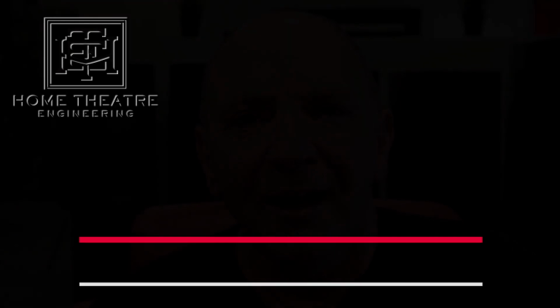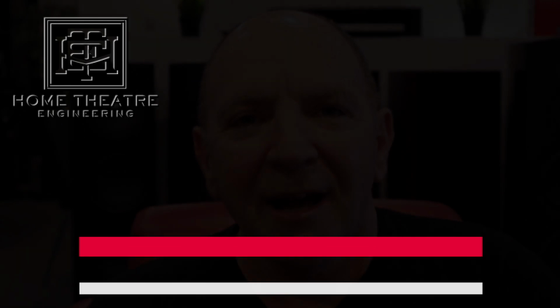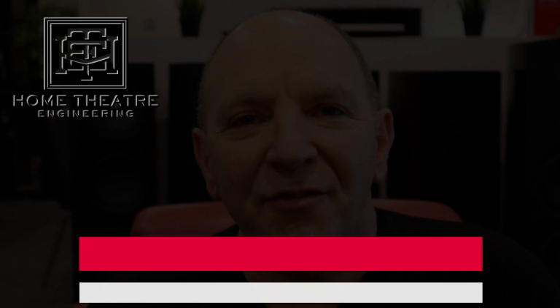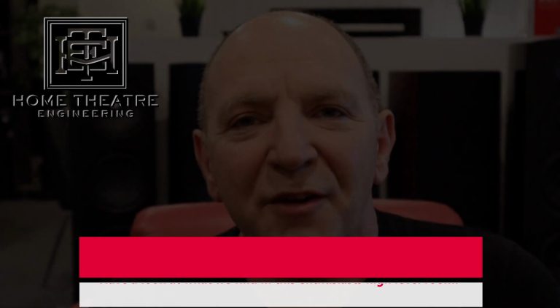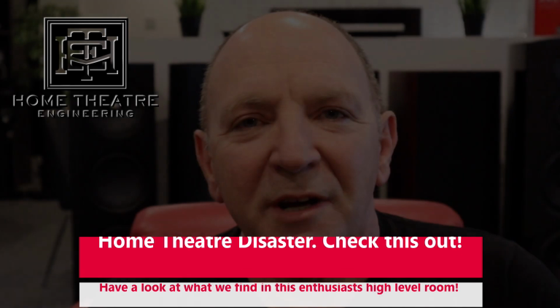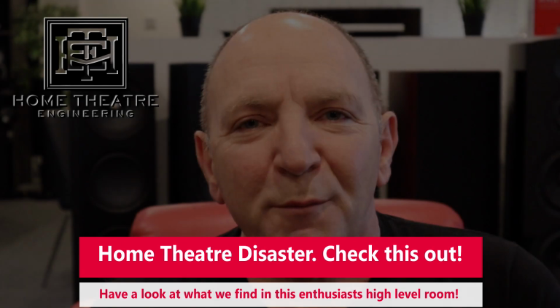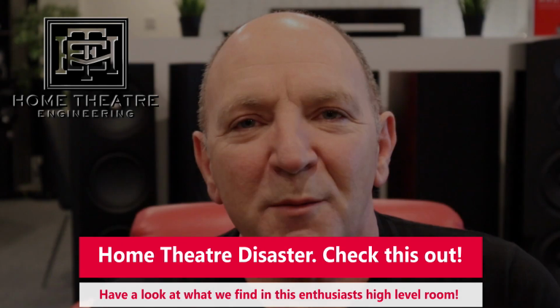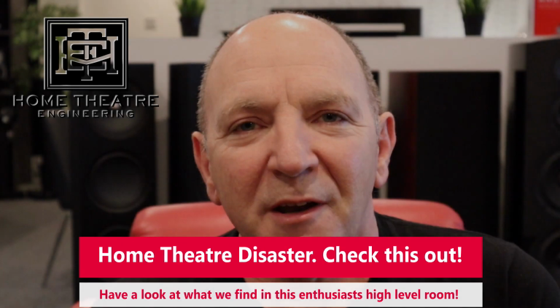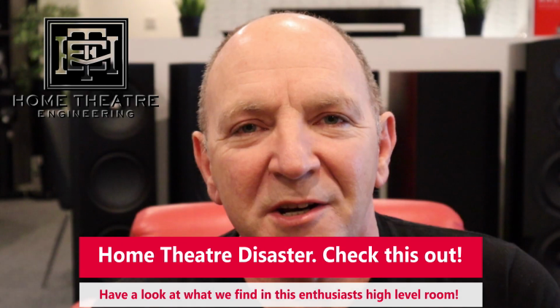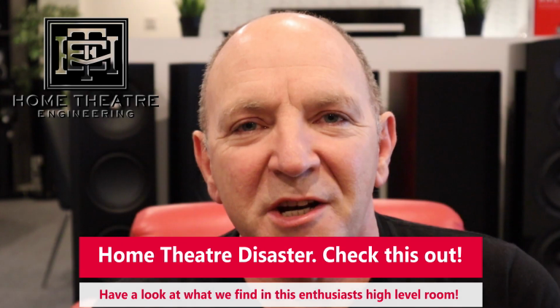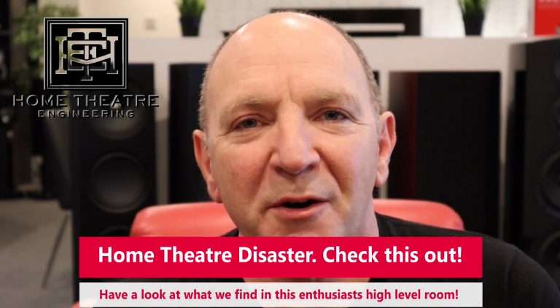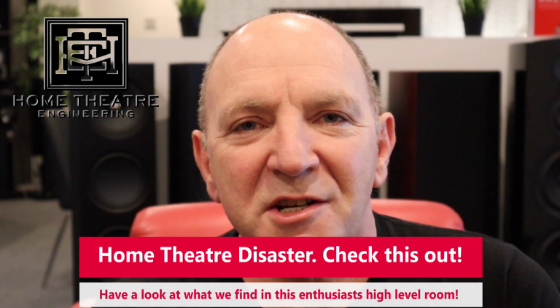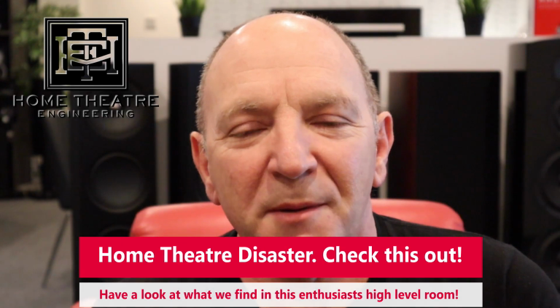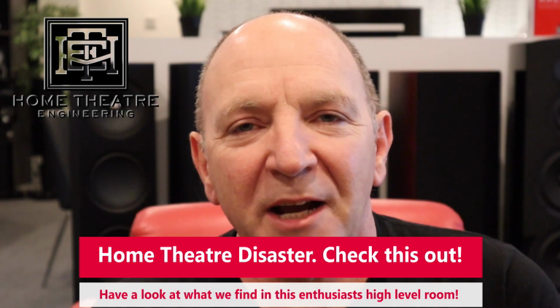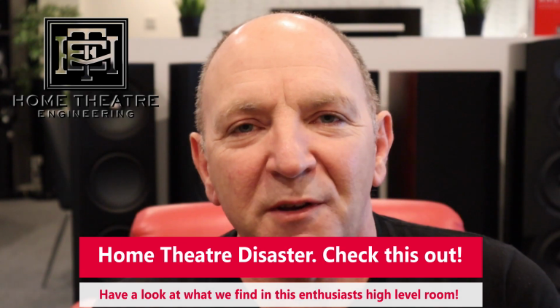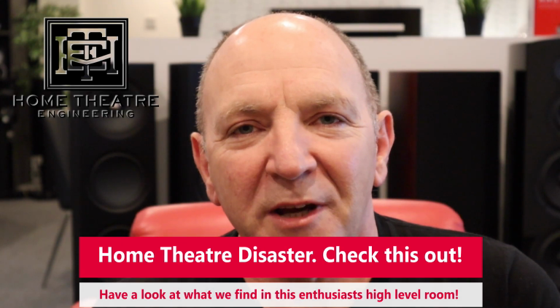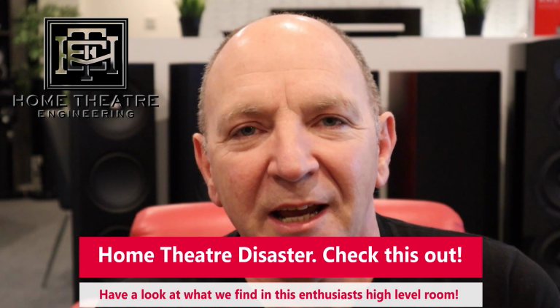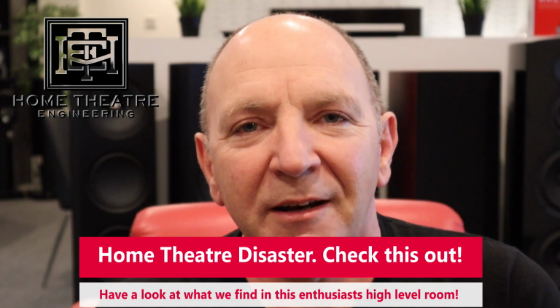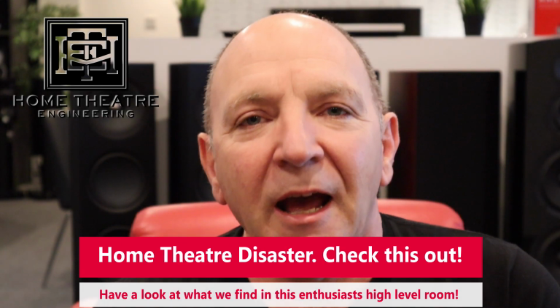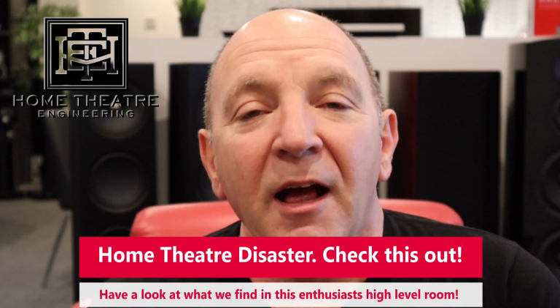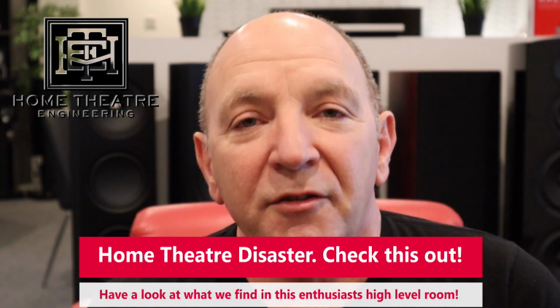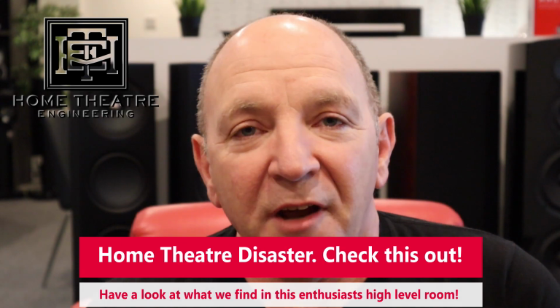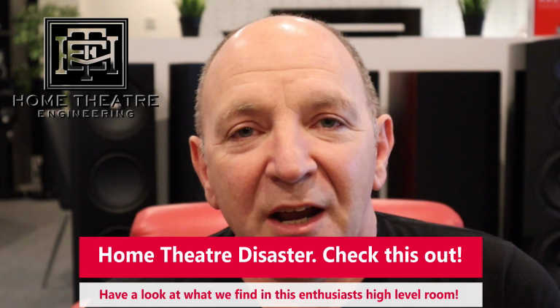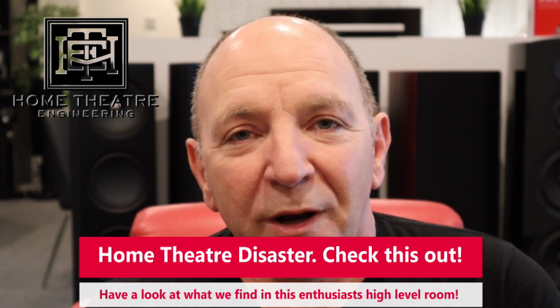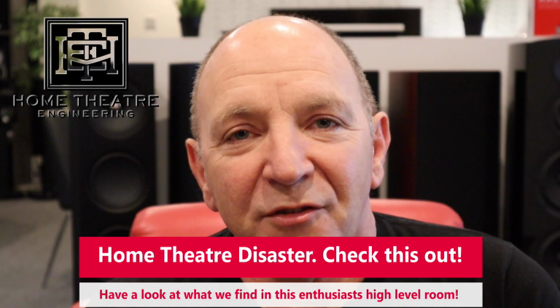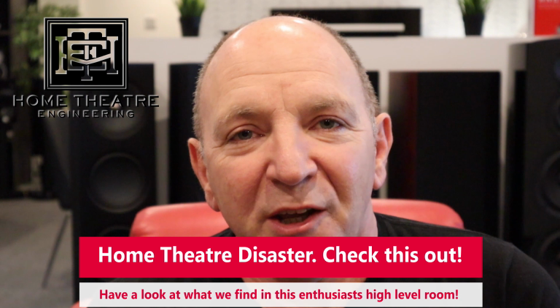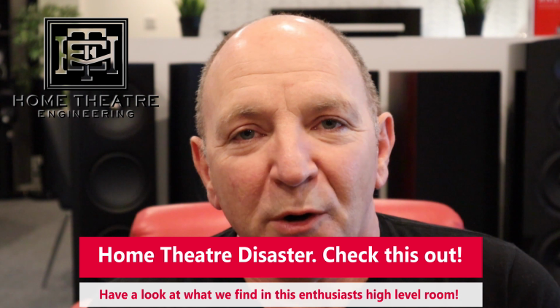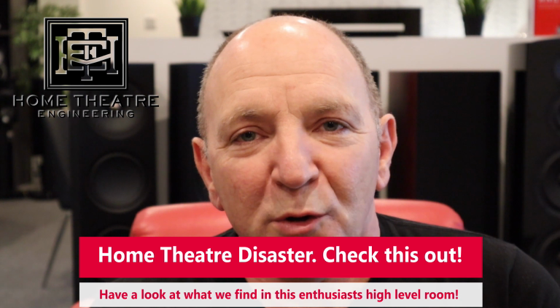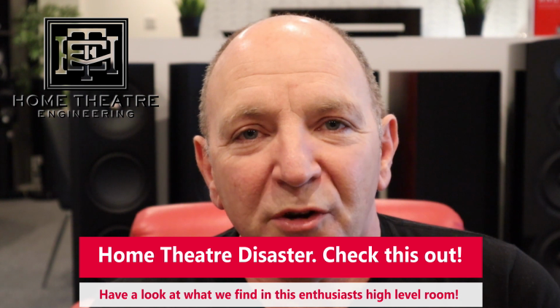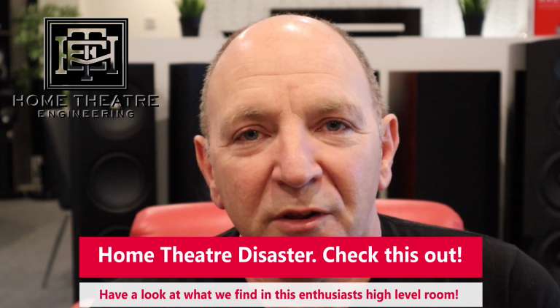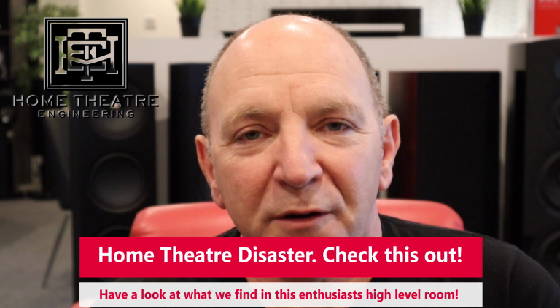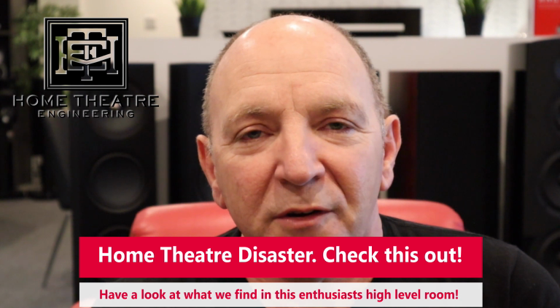Hey, it's Andrew here from Home Theatre Engineering. Great to be back with you again. Today we're going to take you on a room tour with a difference.